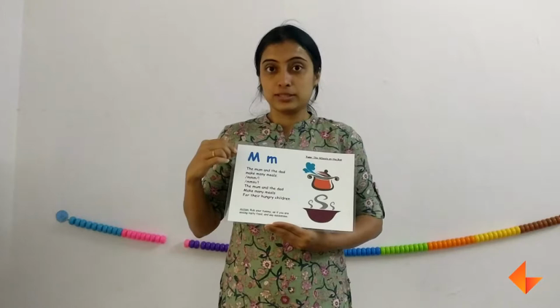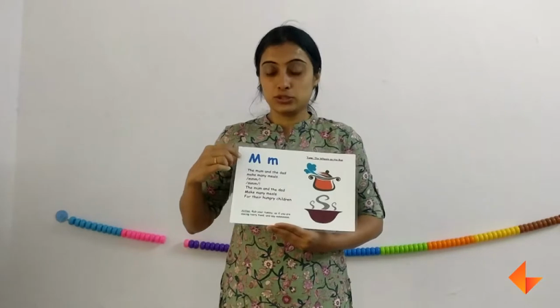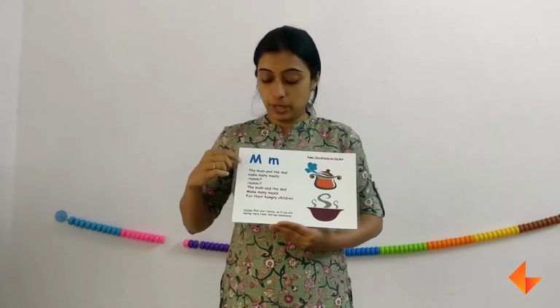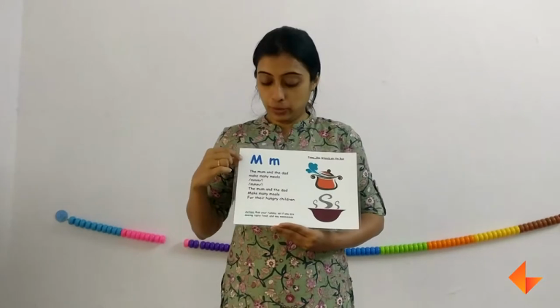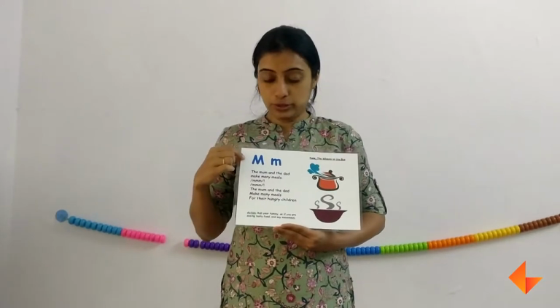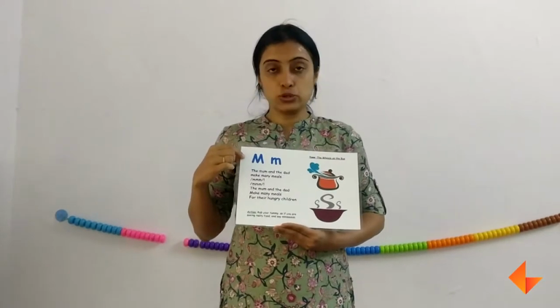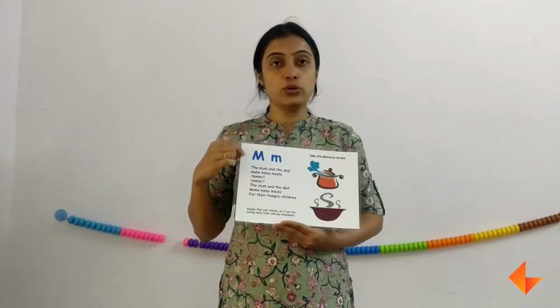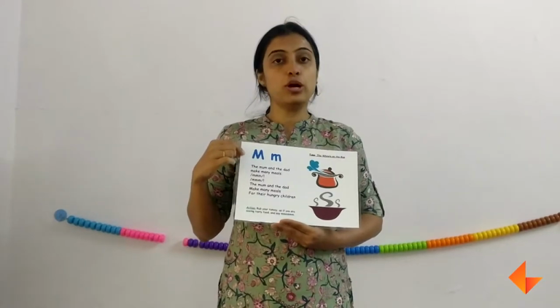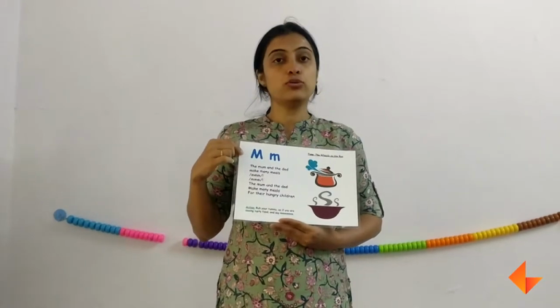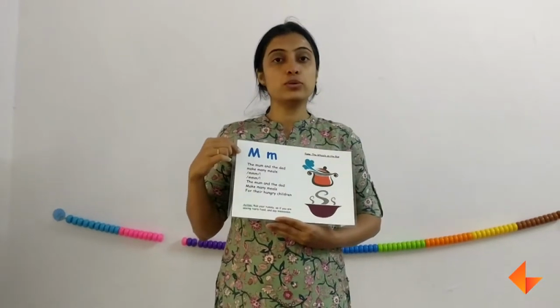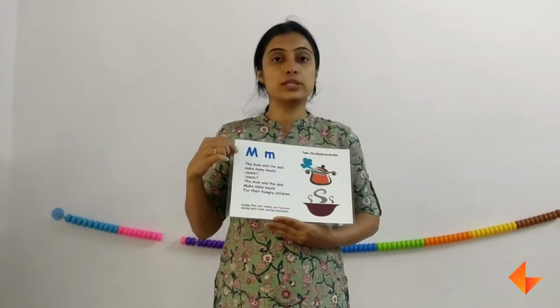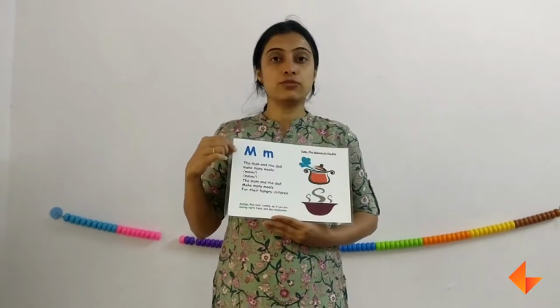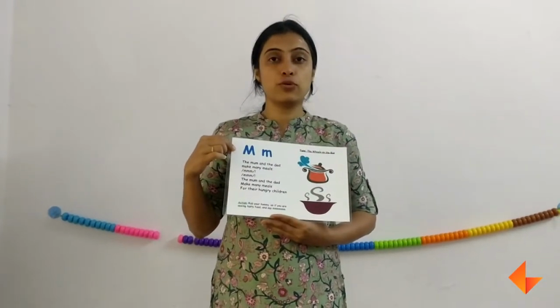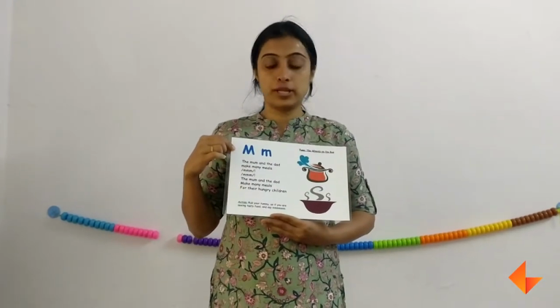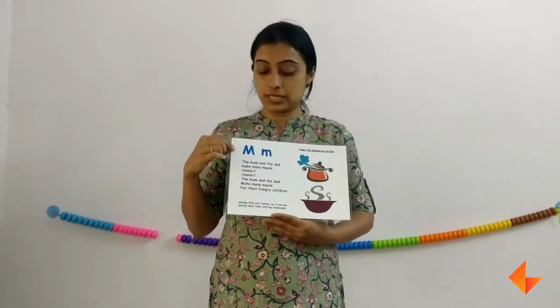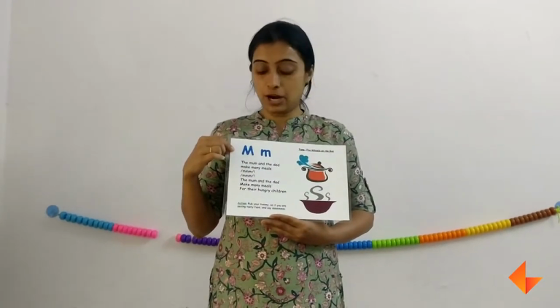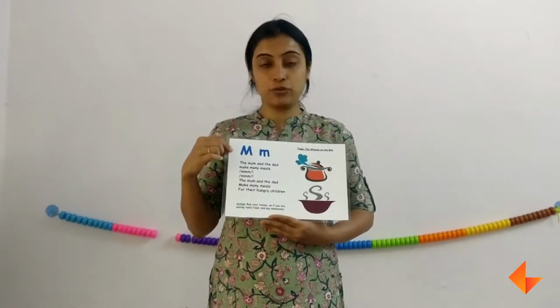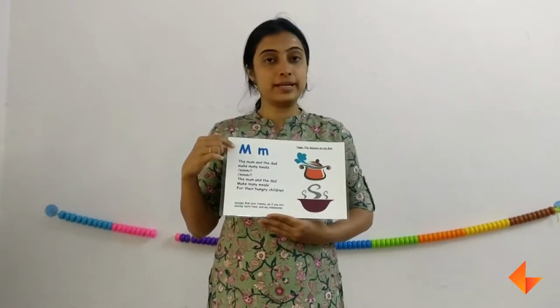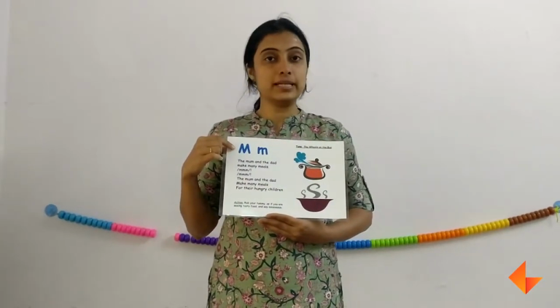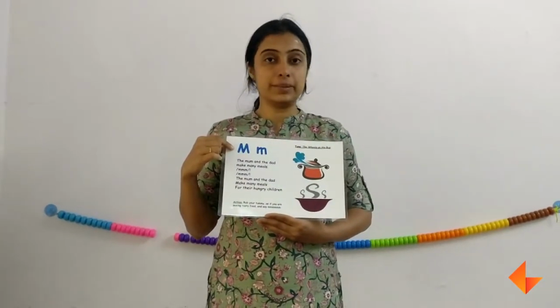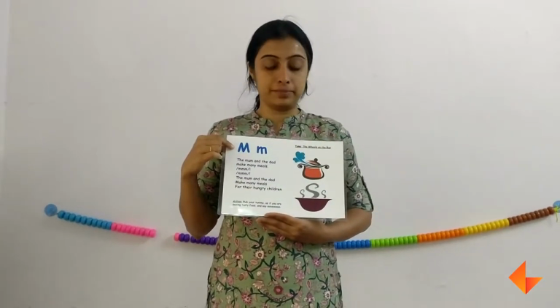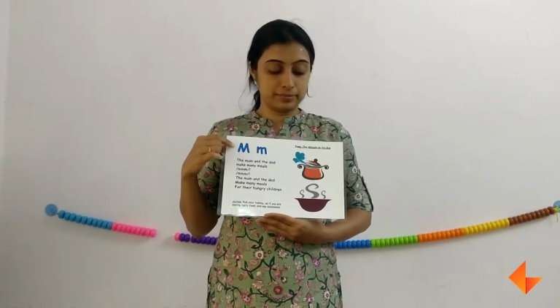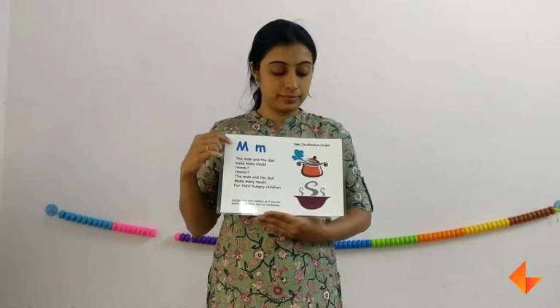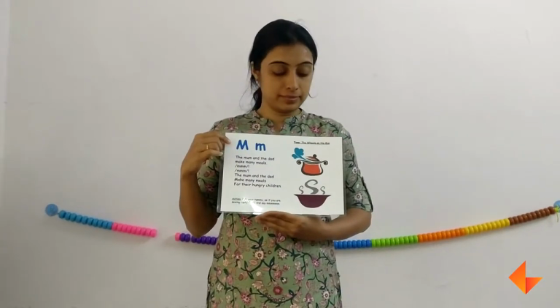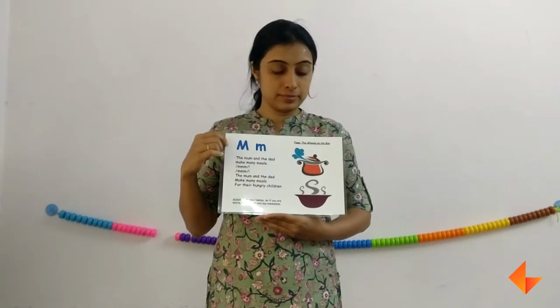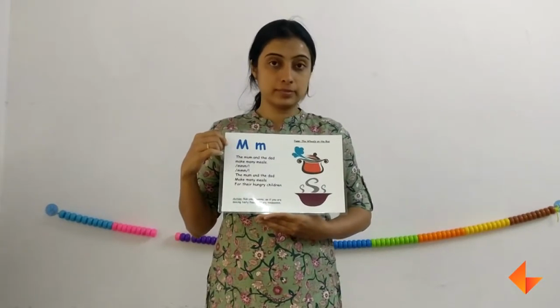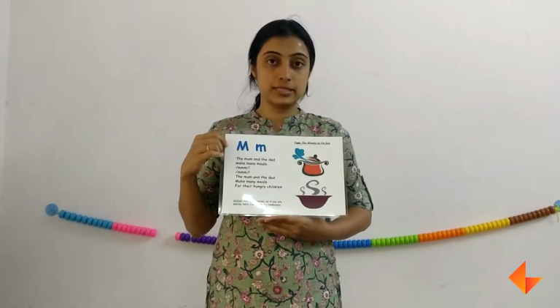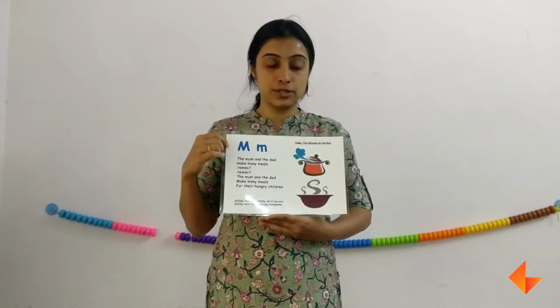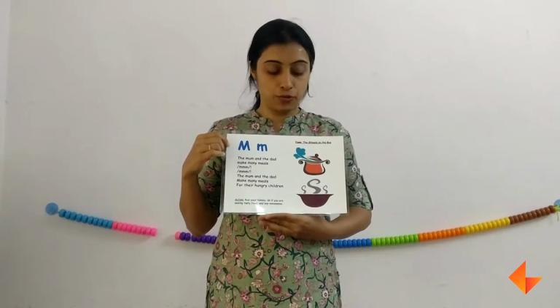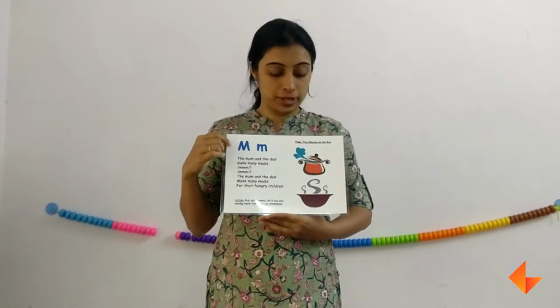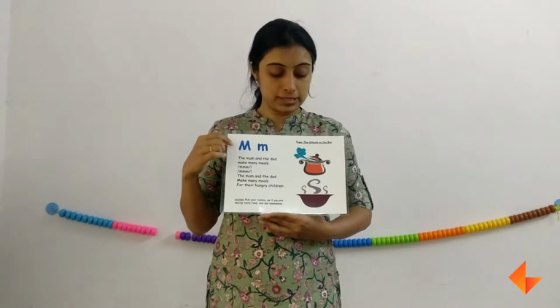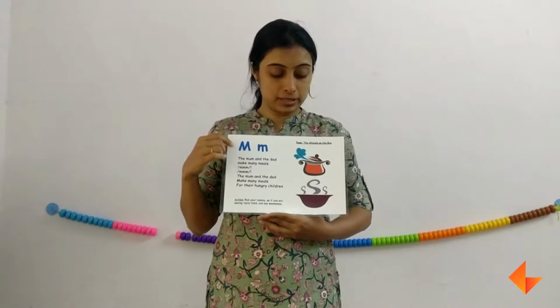Today I am going to show you how to use a phonics card for letter M. This is the phonics card.